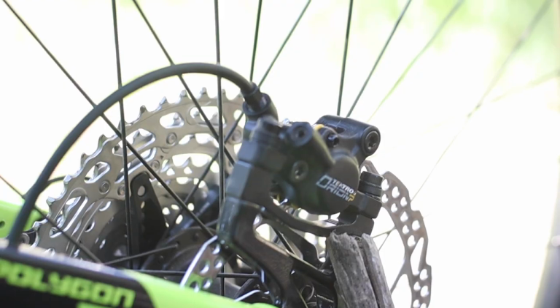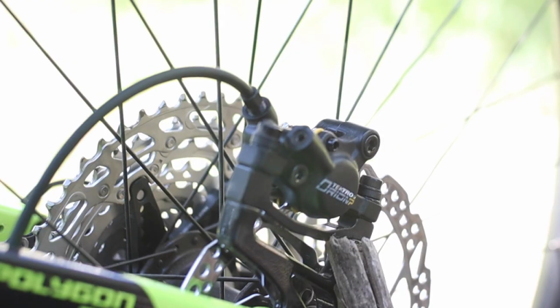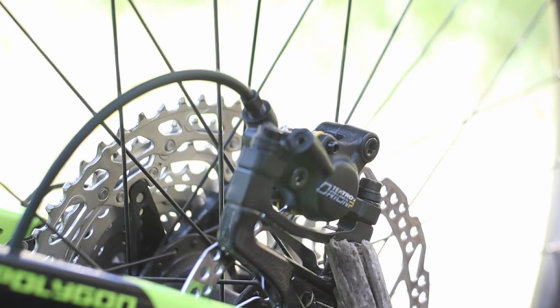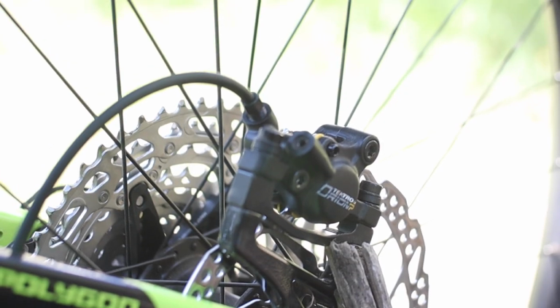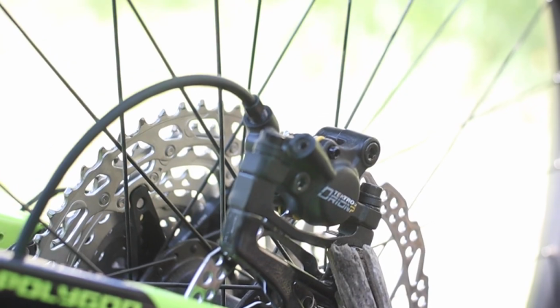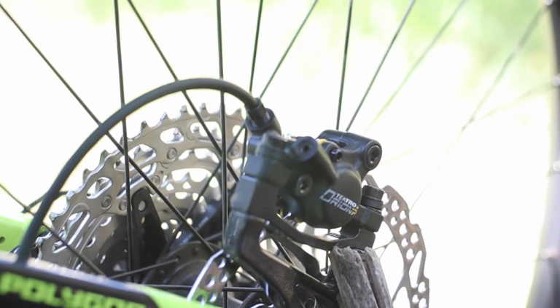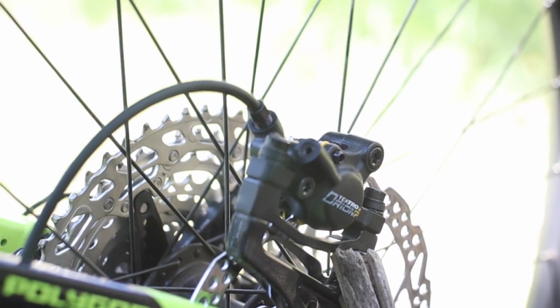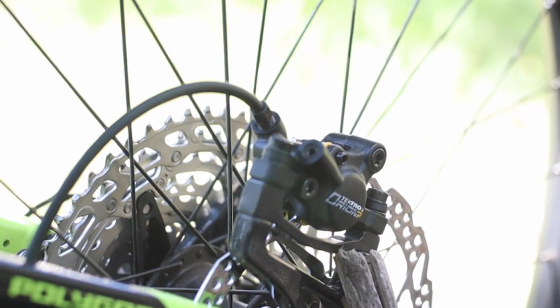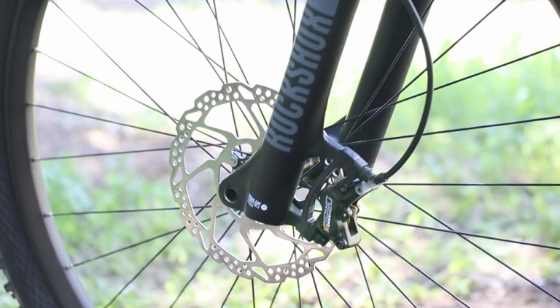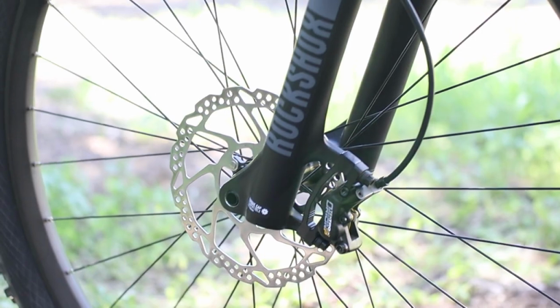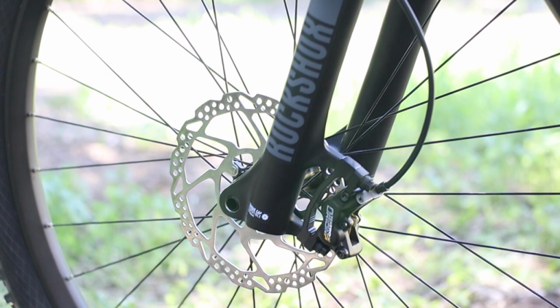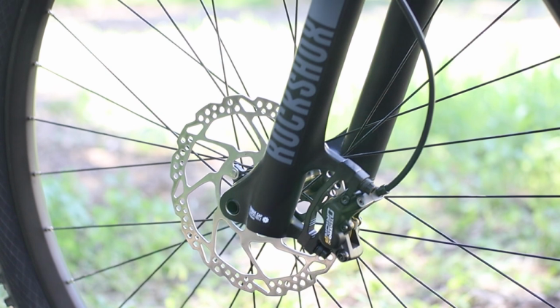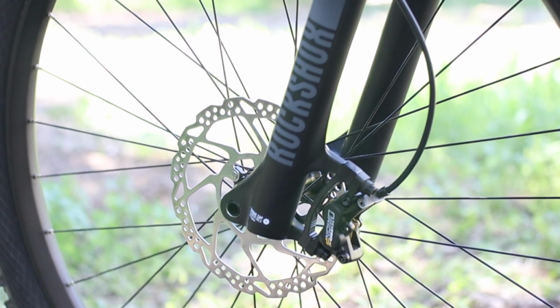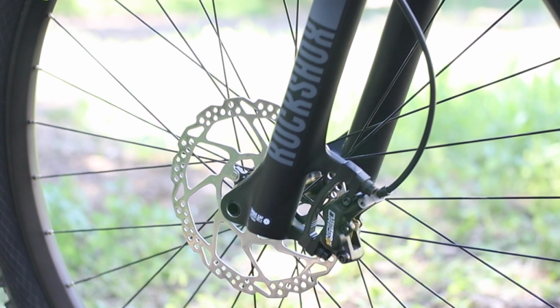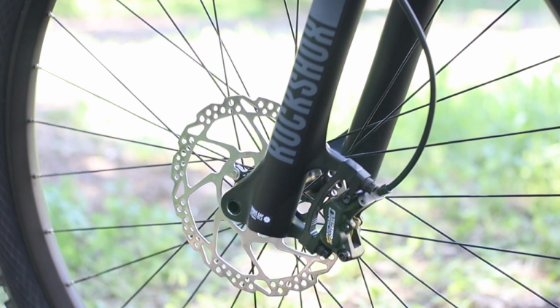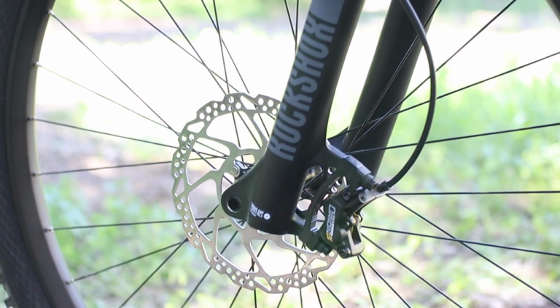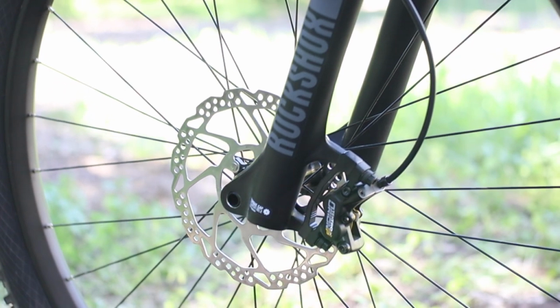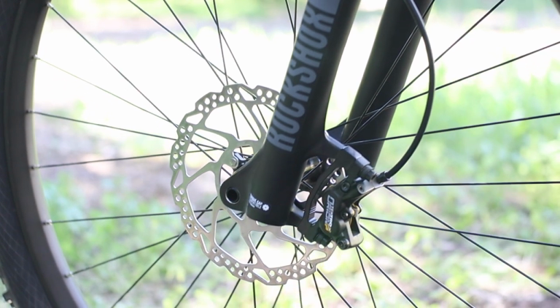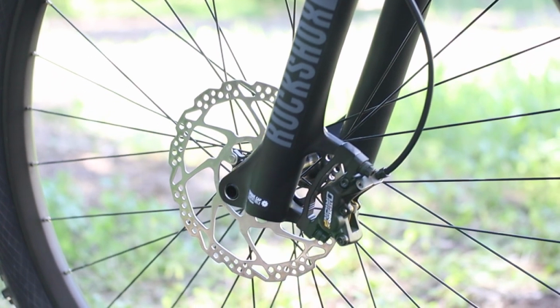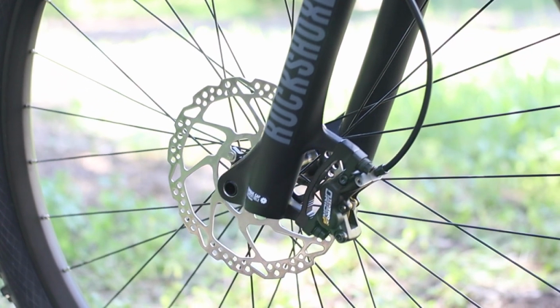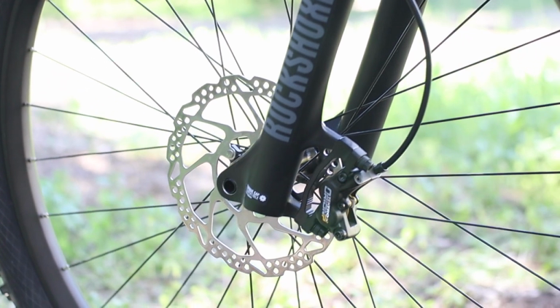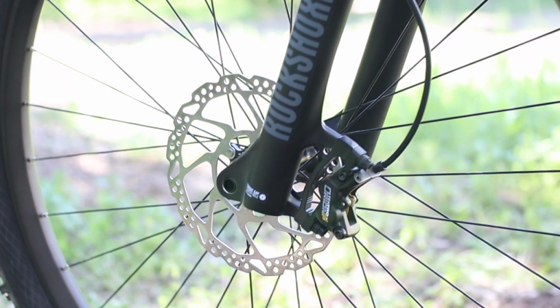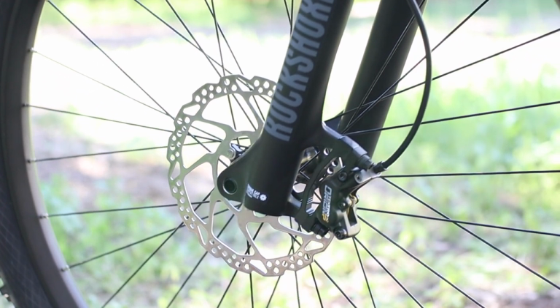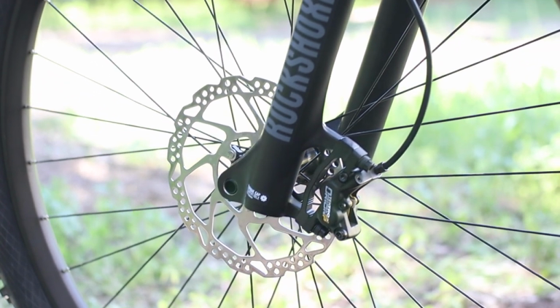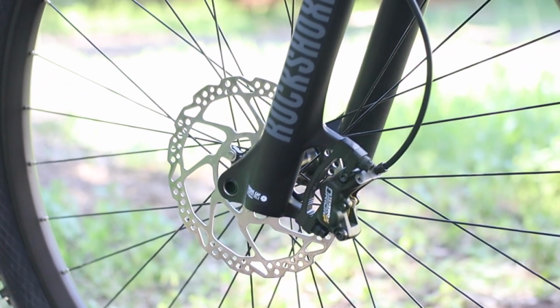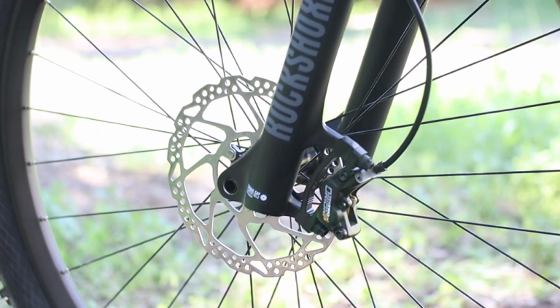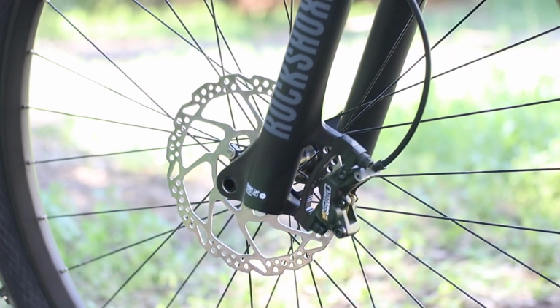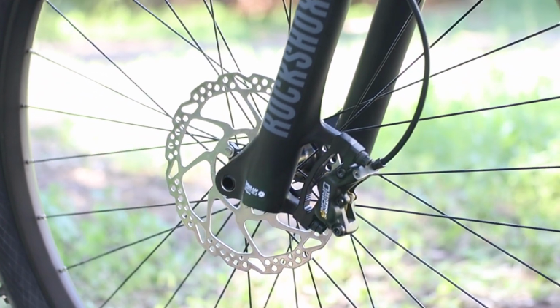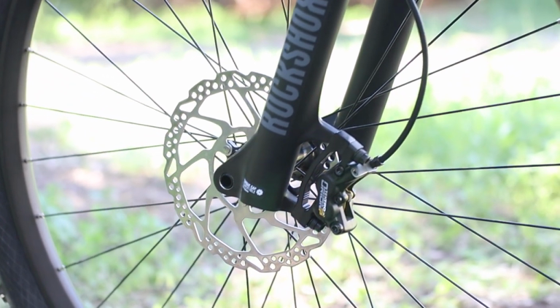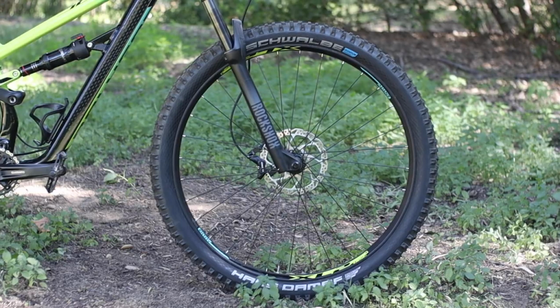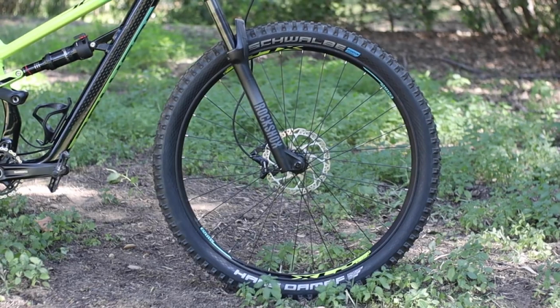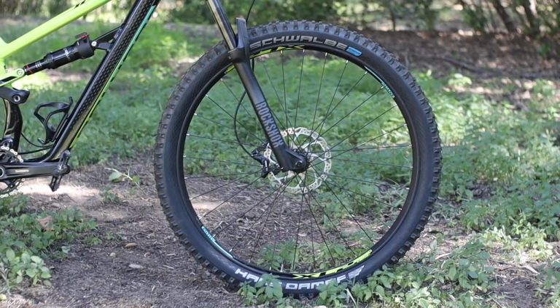The brakes are the Tektro HD-M735 hydraulic disc brakes with four-piston front calipers and two-piston rears, with 180mm rotors front and back — providing some surprisingly good stopping power.